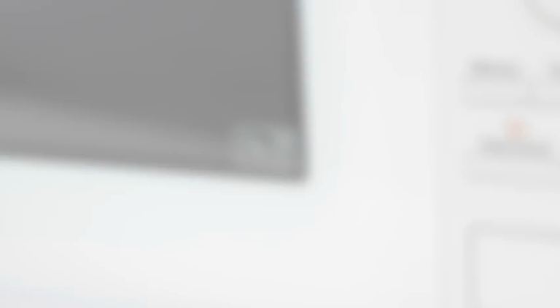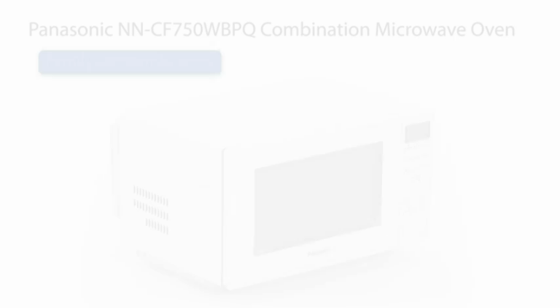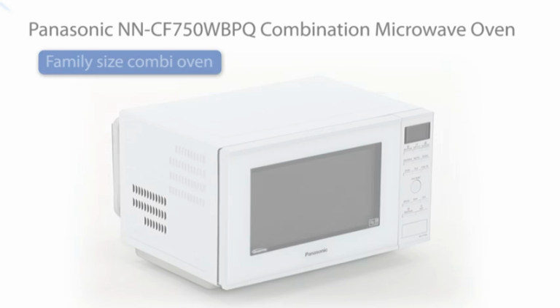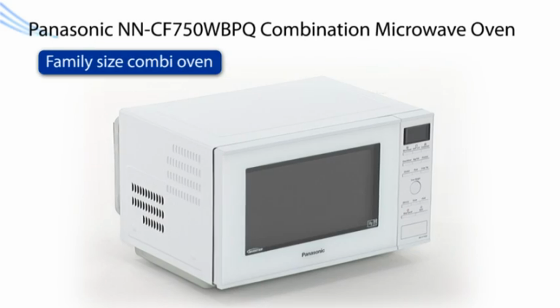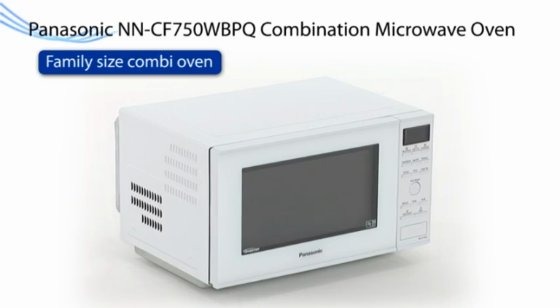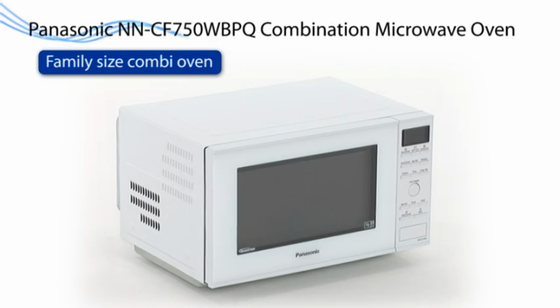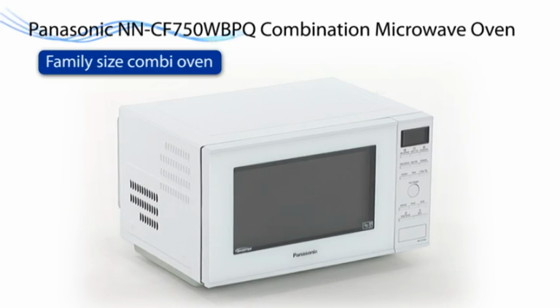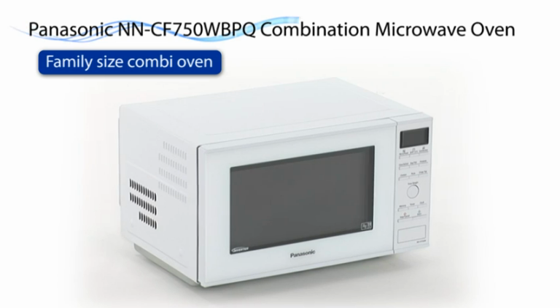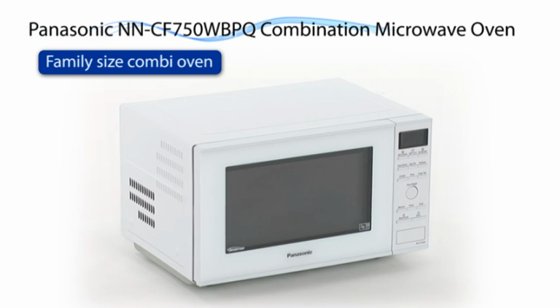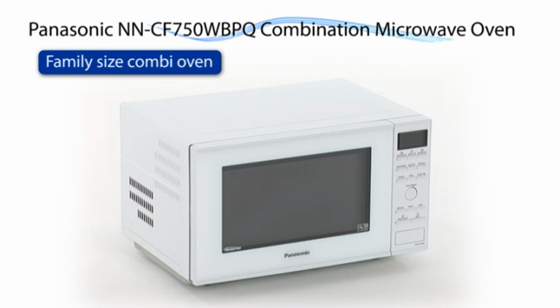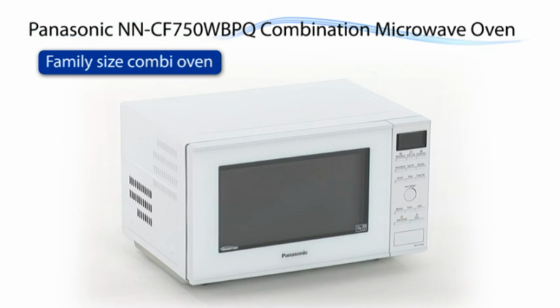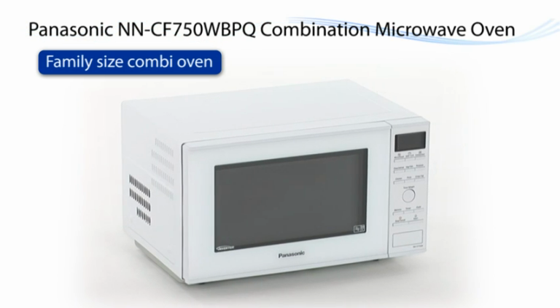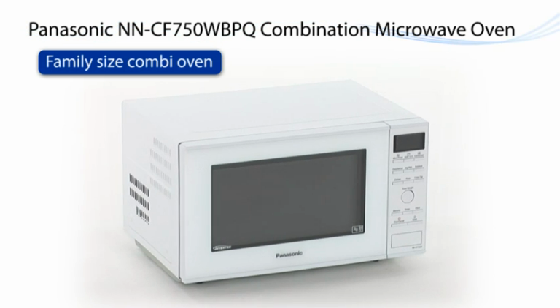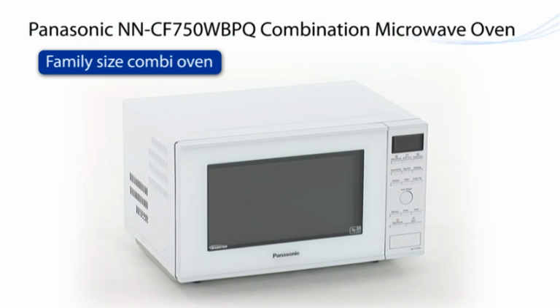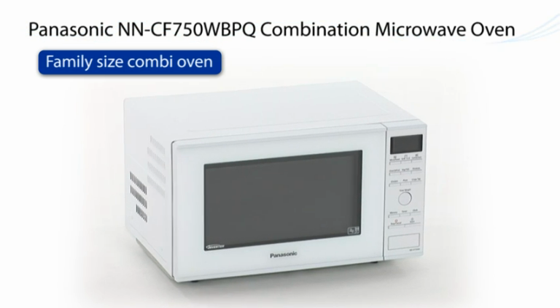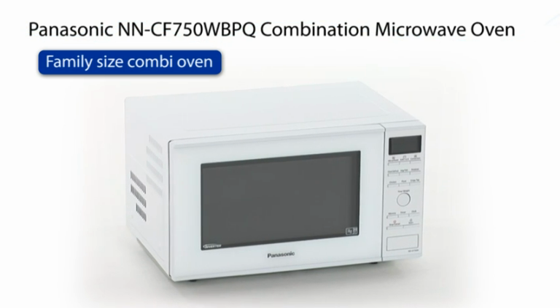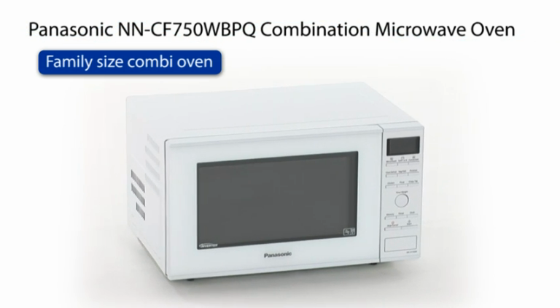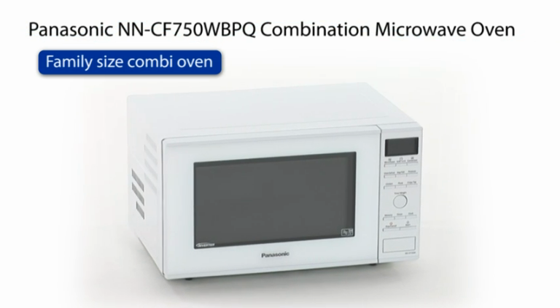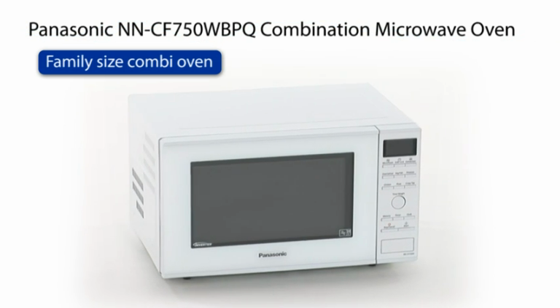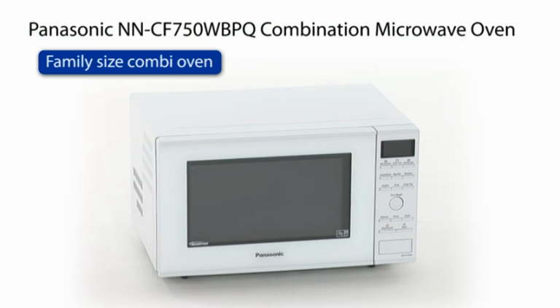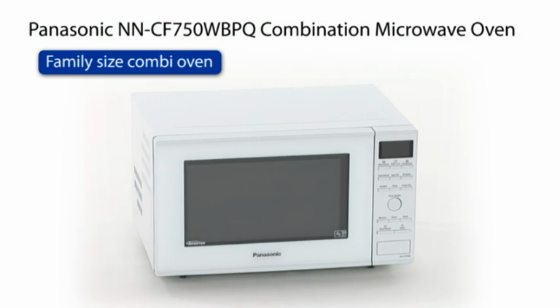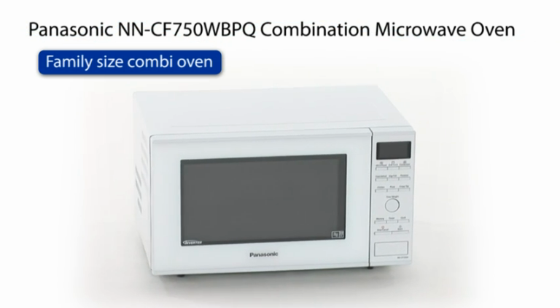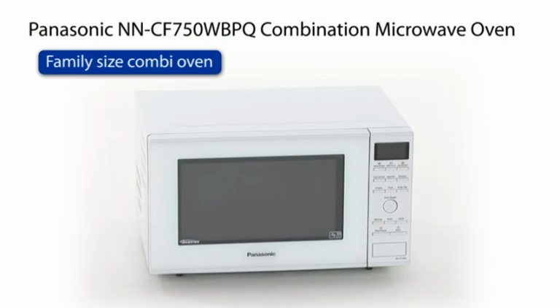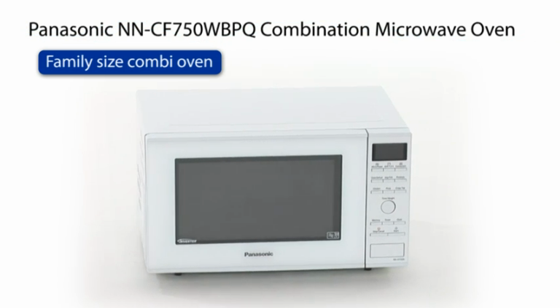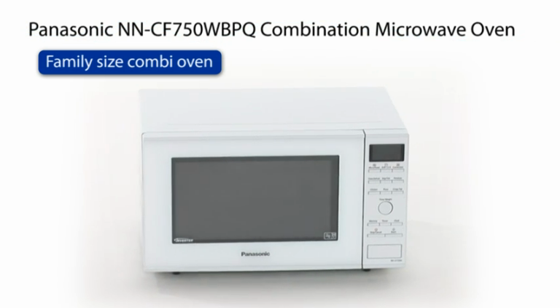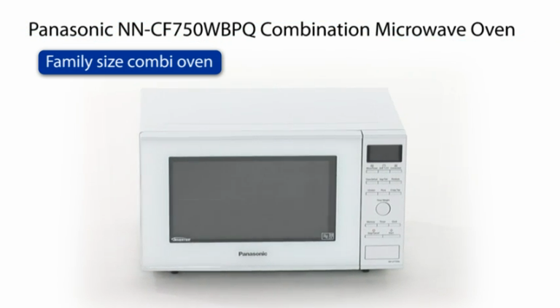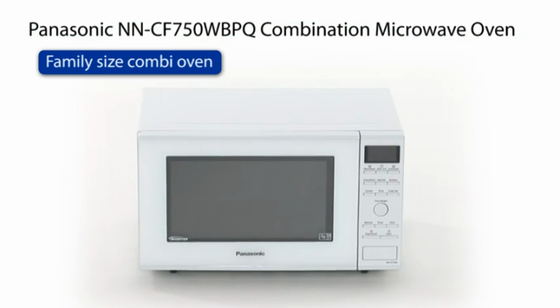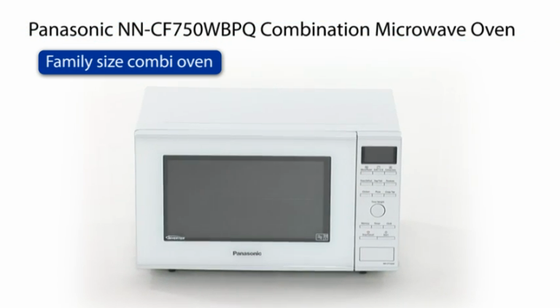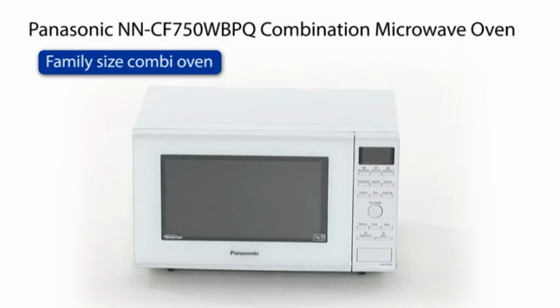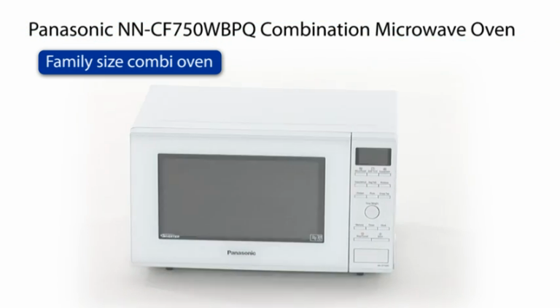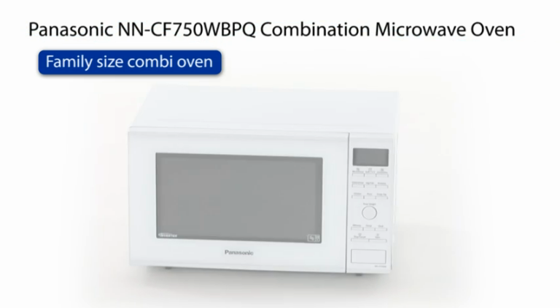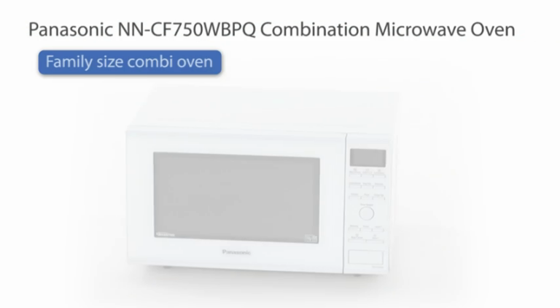The Panasonic NNCF750WBPQ. Ideas for life.